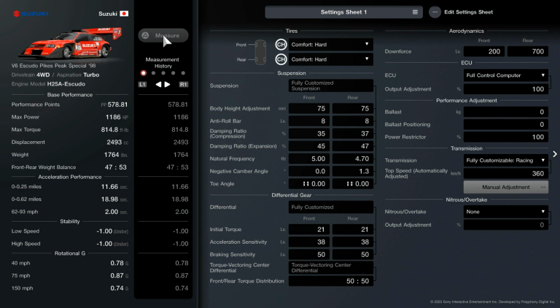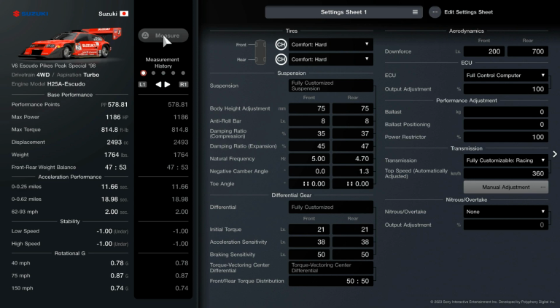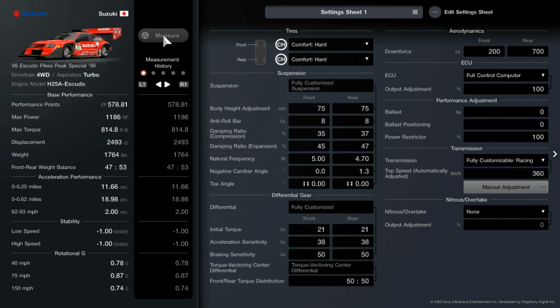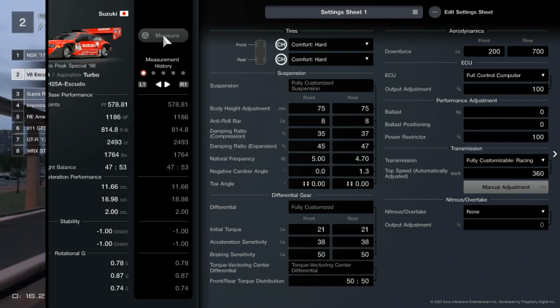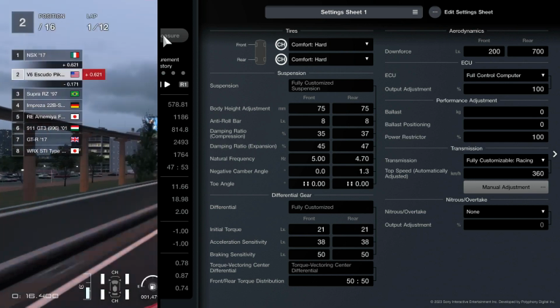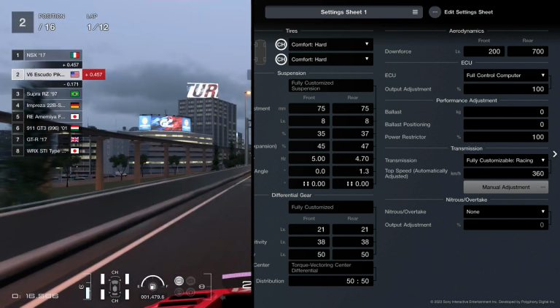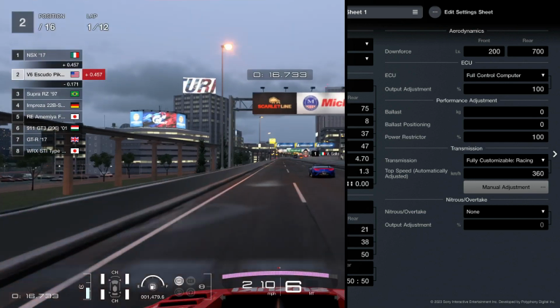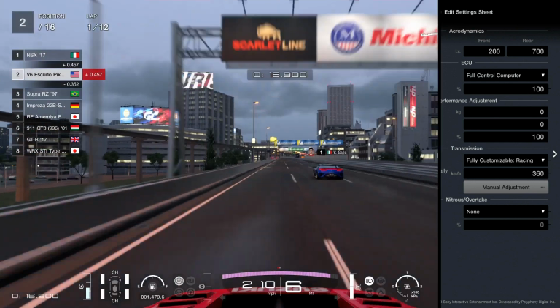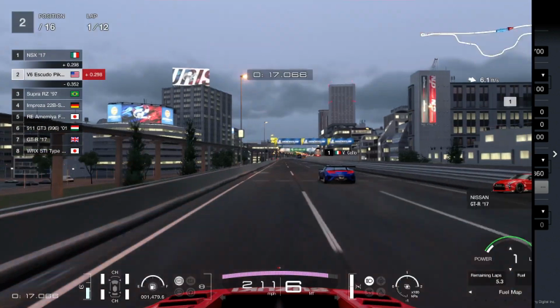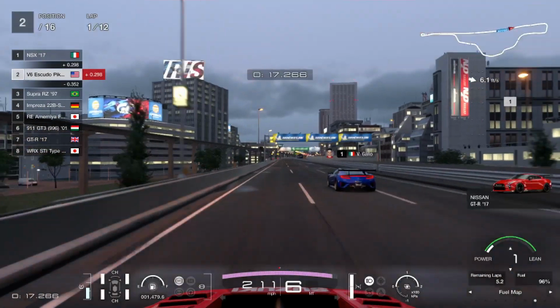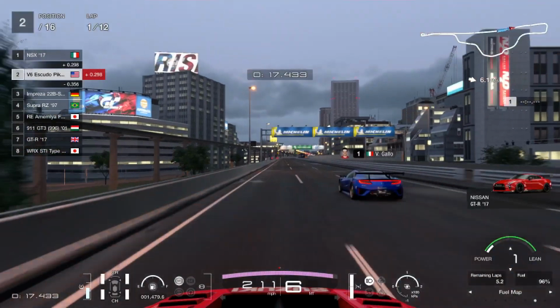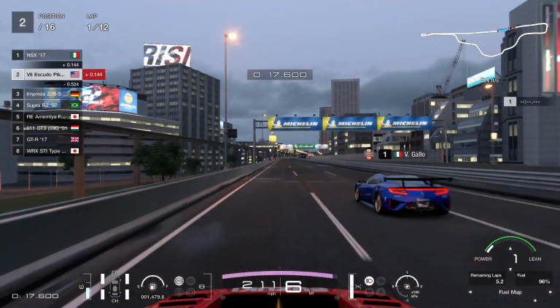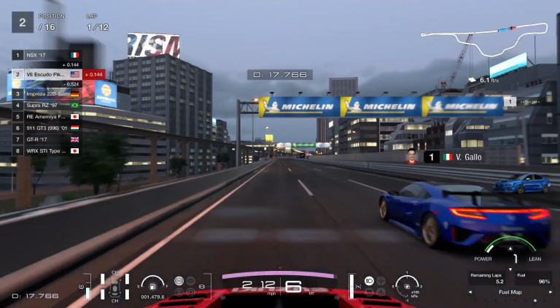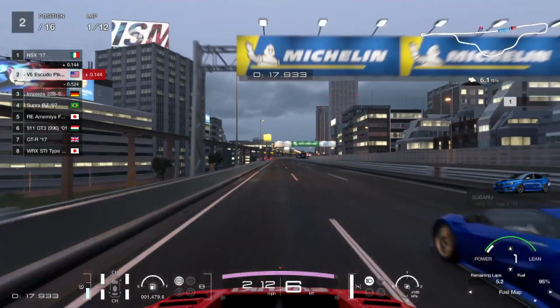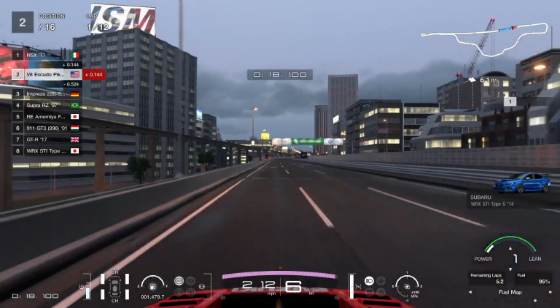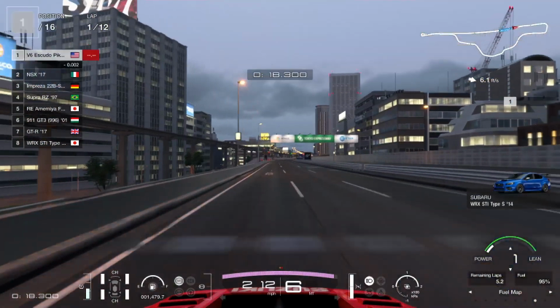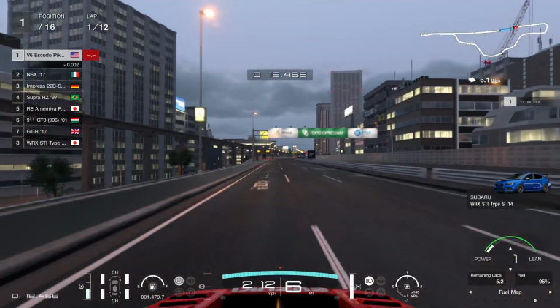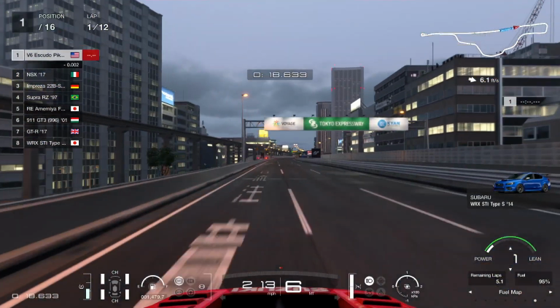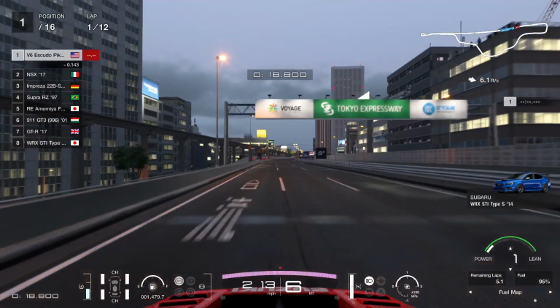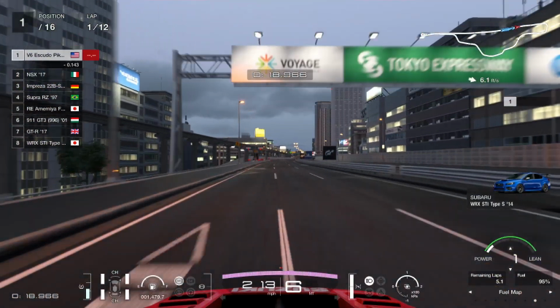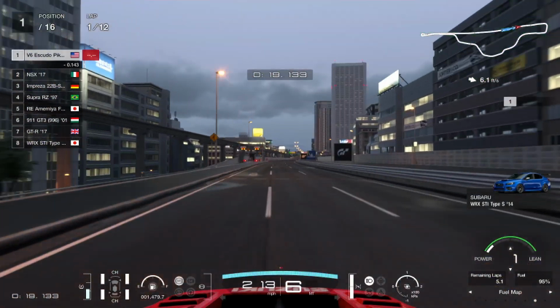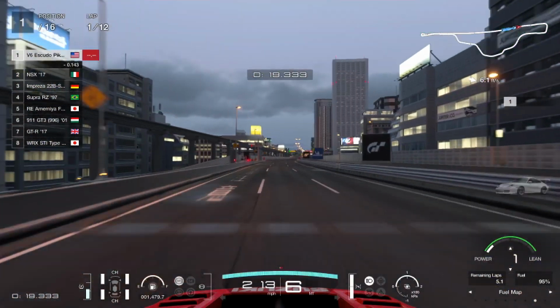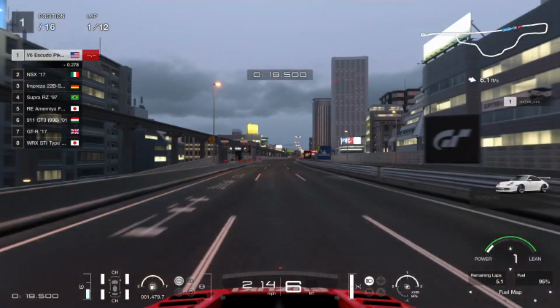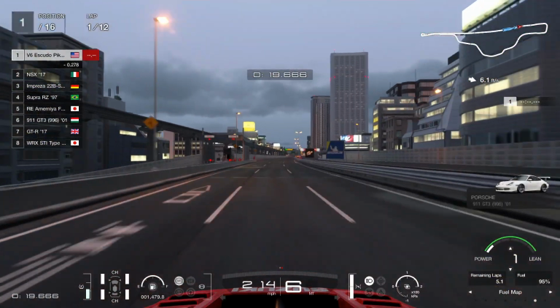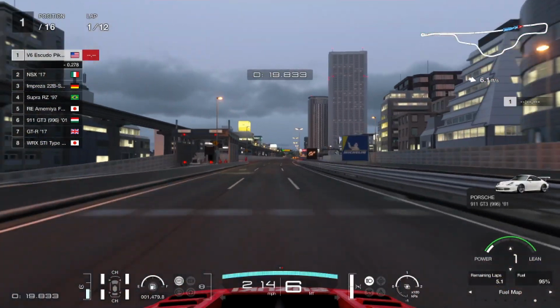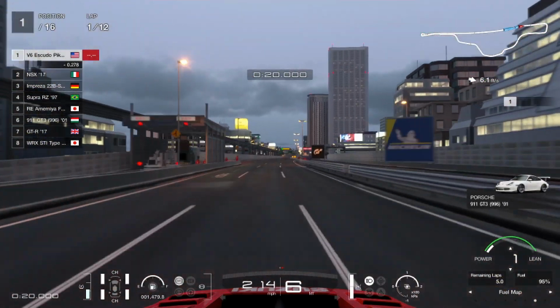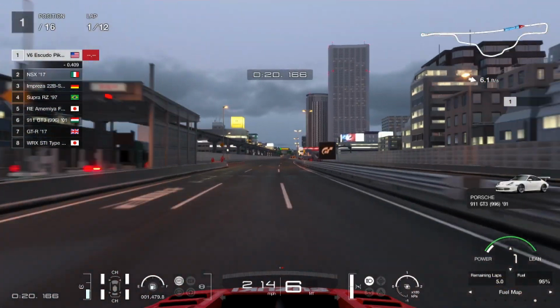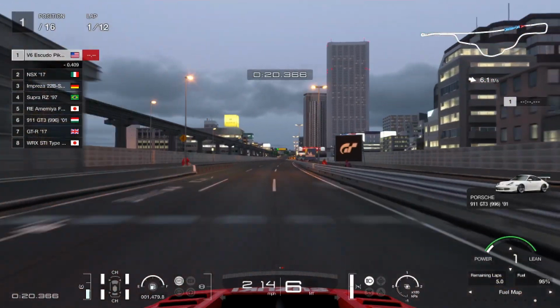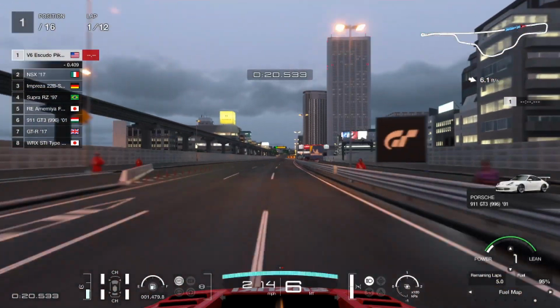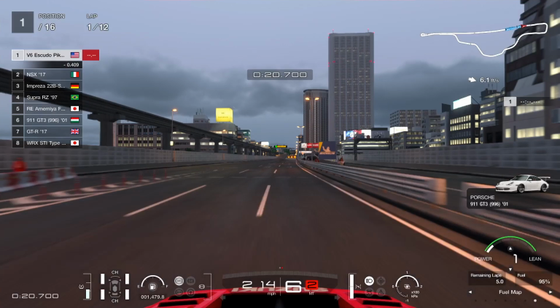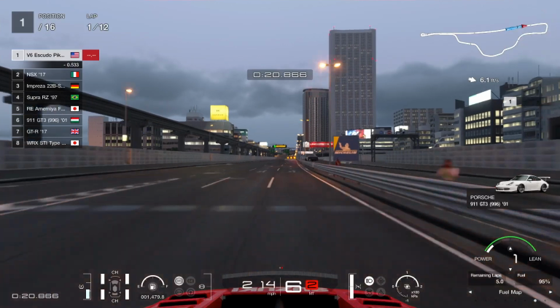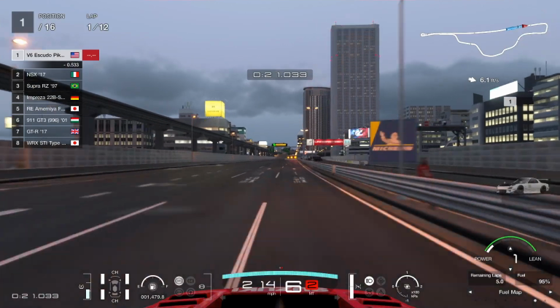I'll quickly show you guys what to look out for with this car. I'm just going to show you guys the first turn.